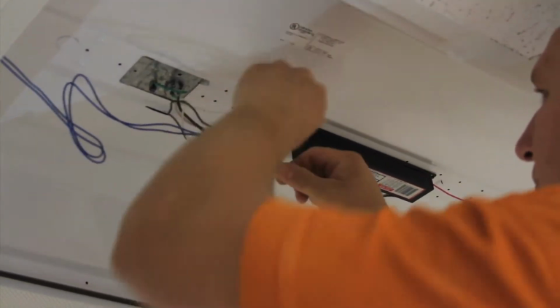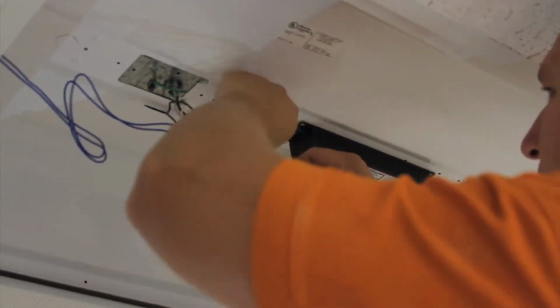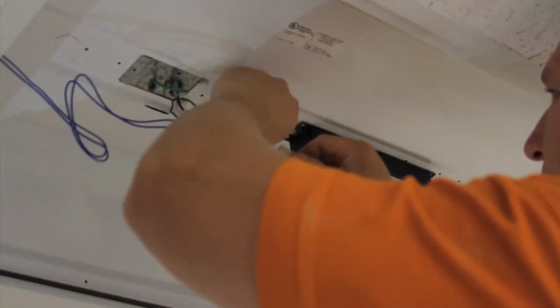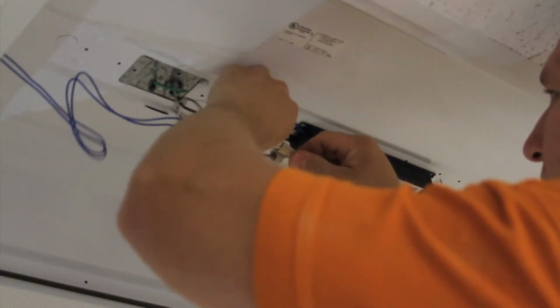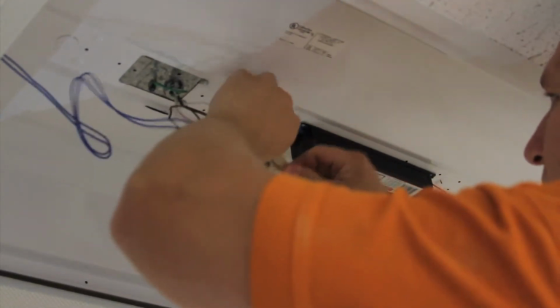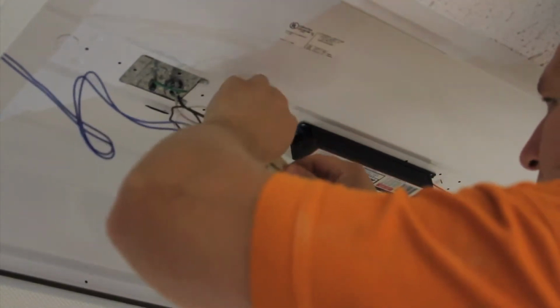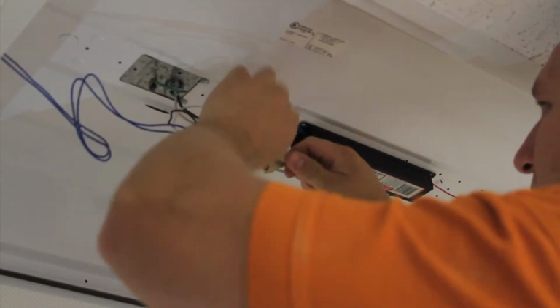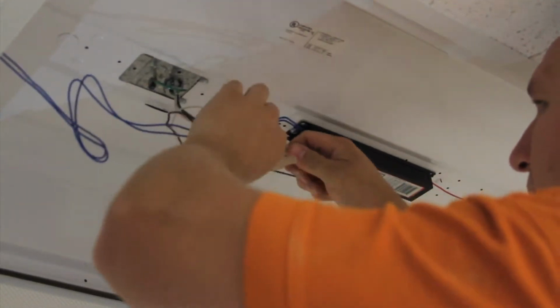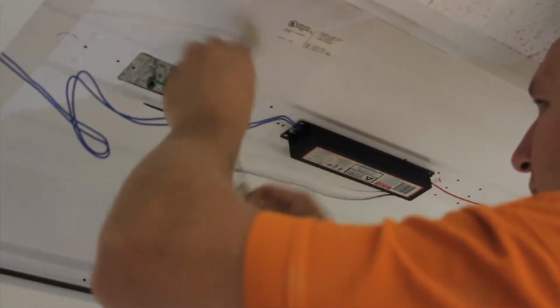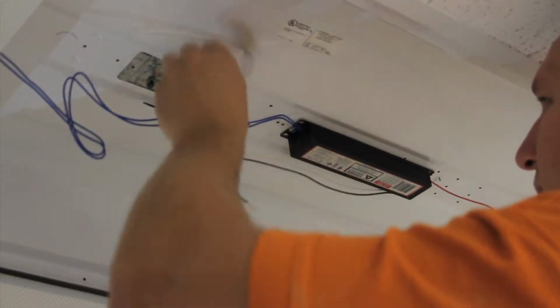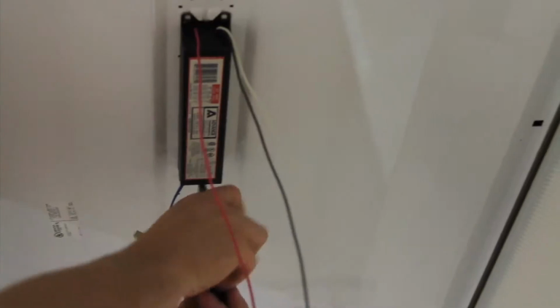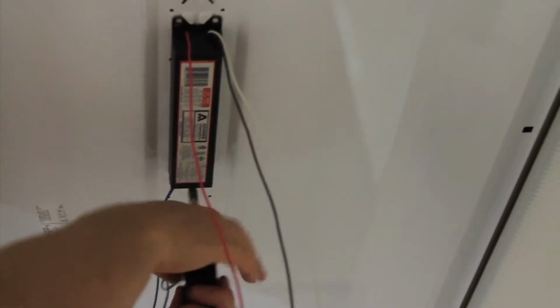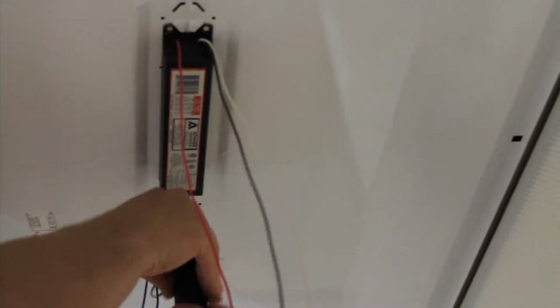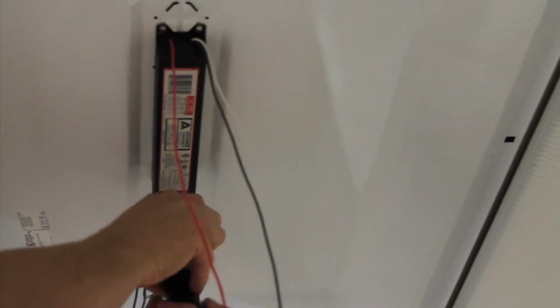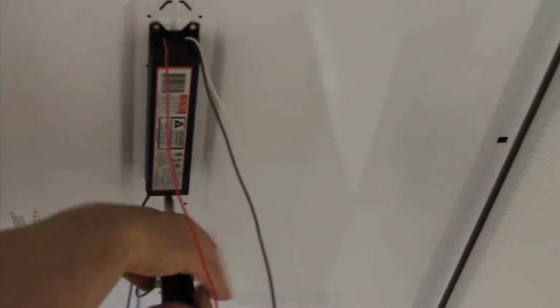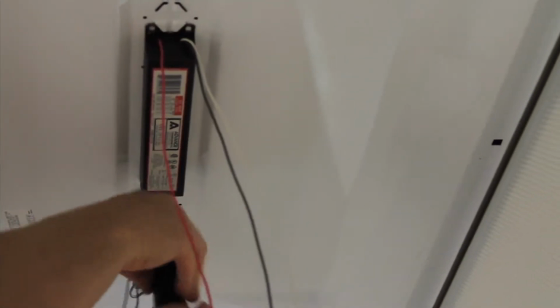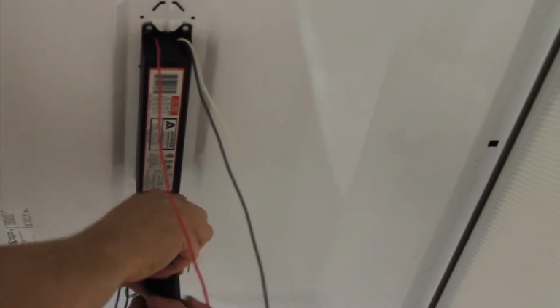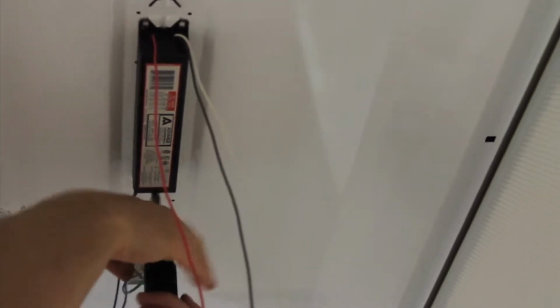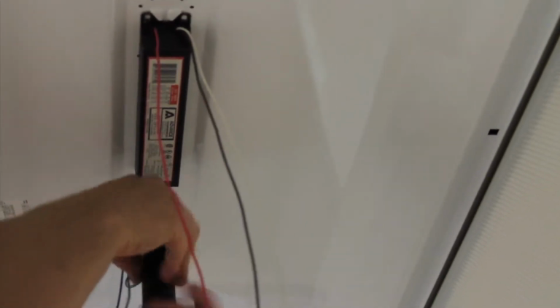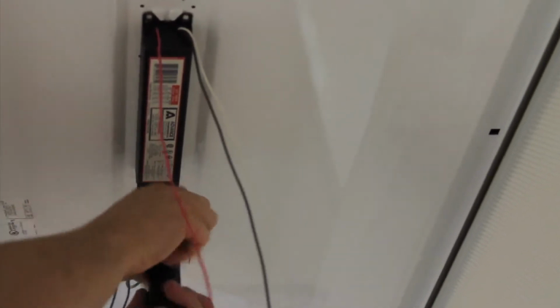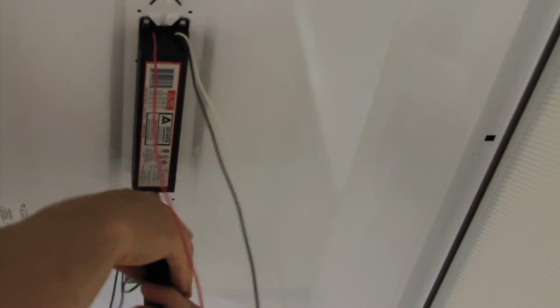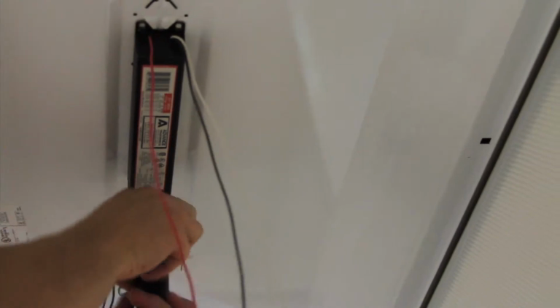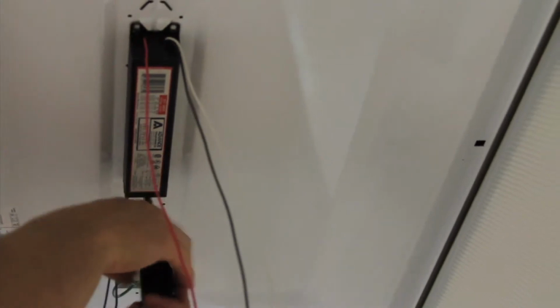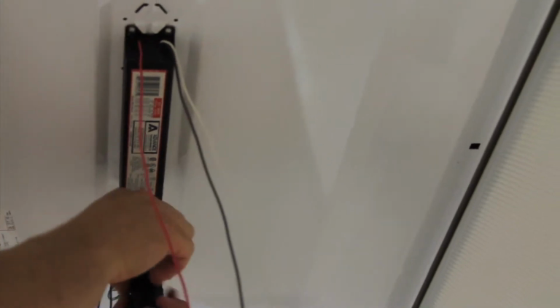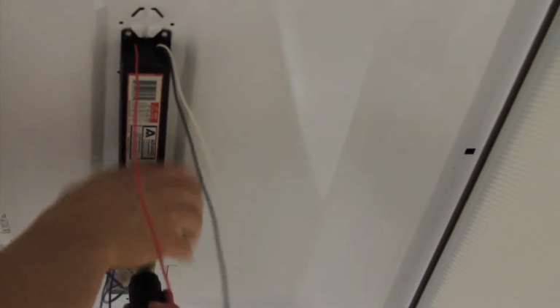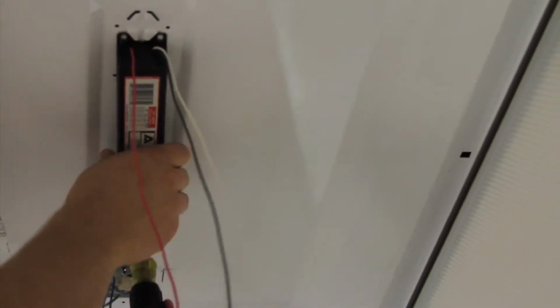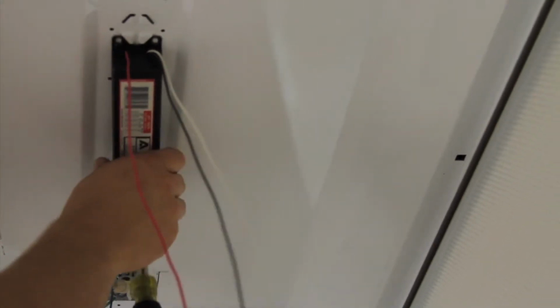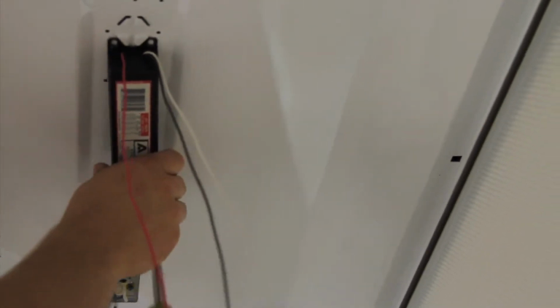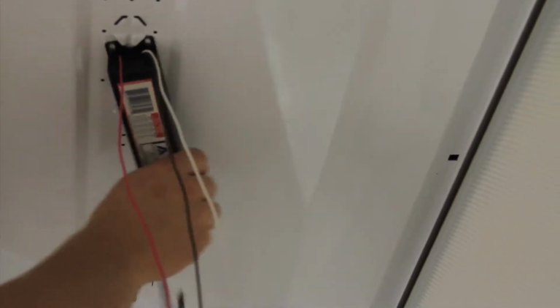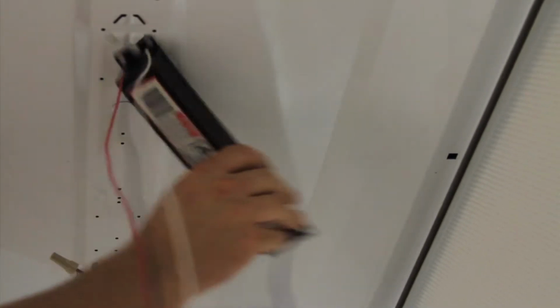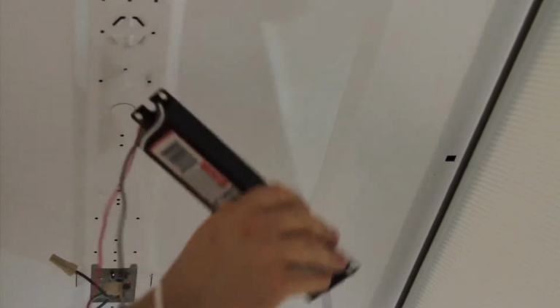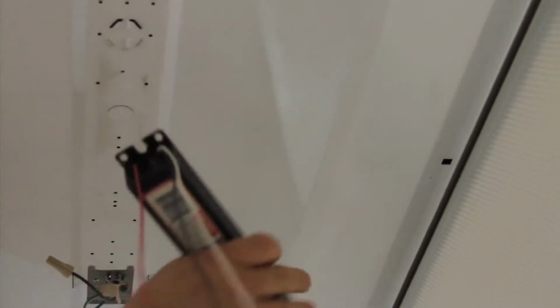You can remove the ballast or leave it in place. Either way, it's not going to be used. We always recycle ours.